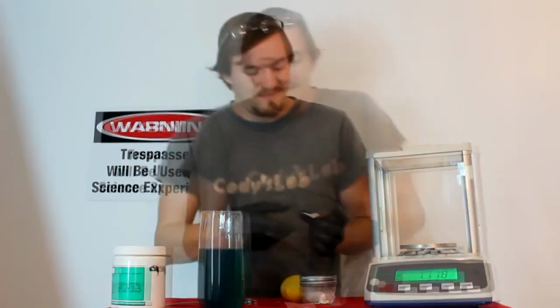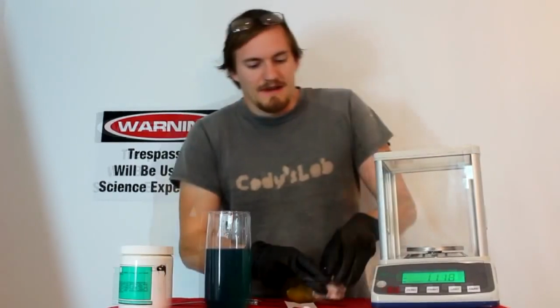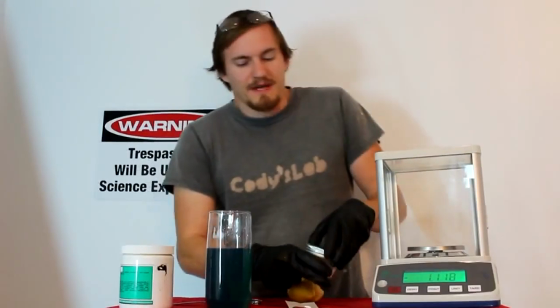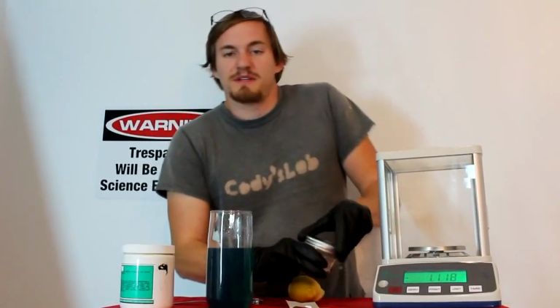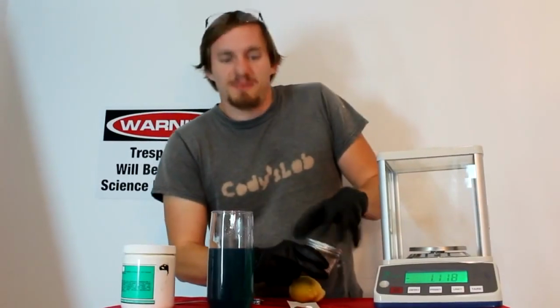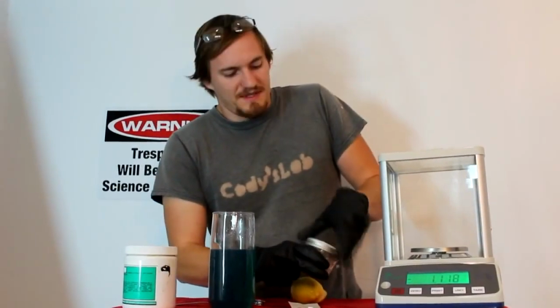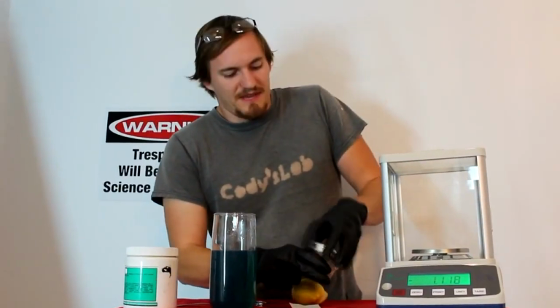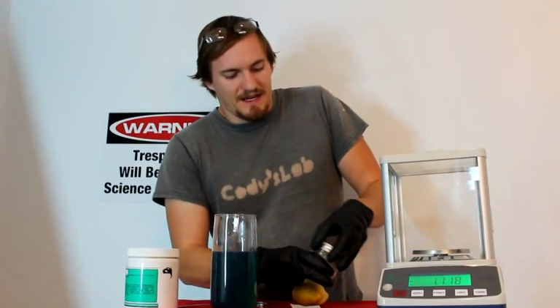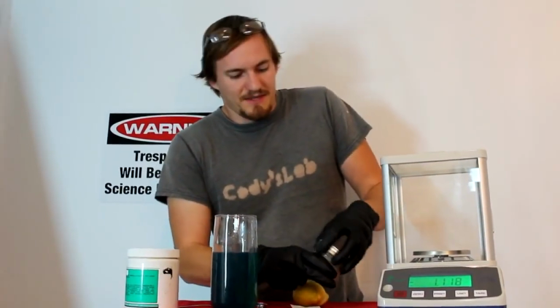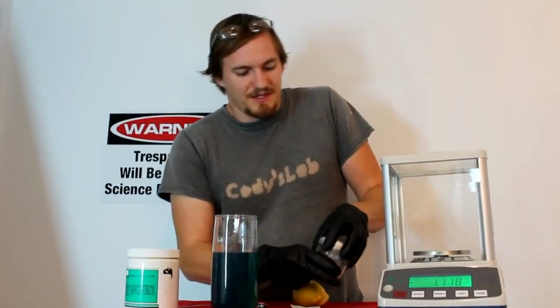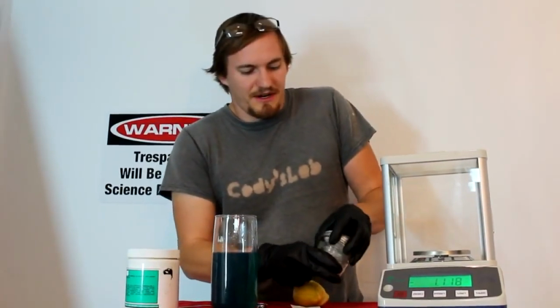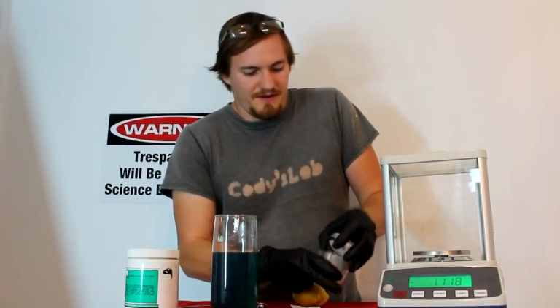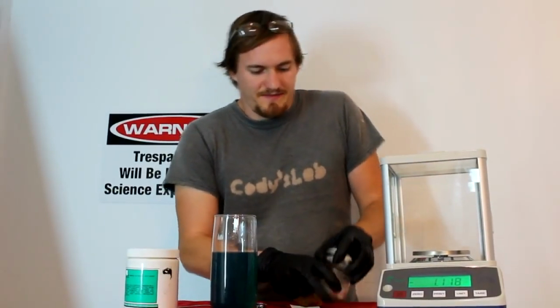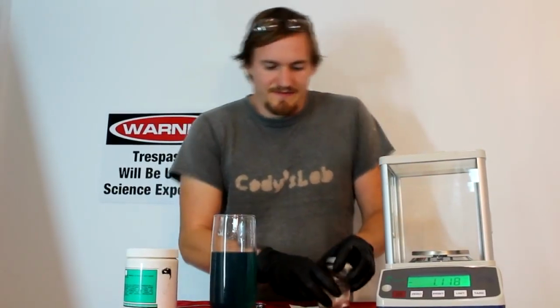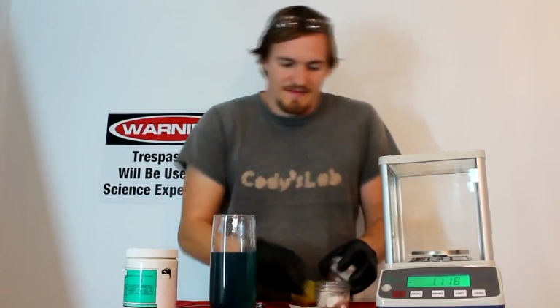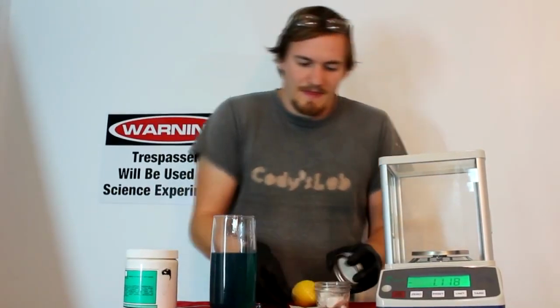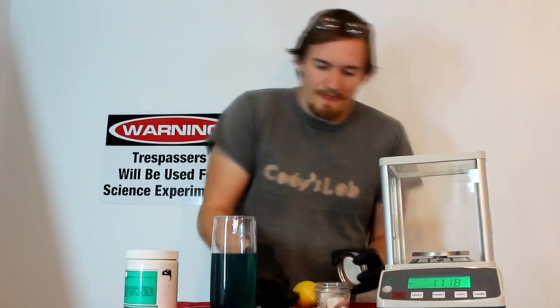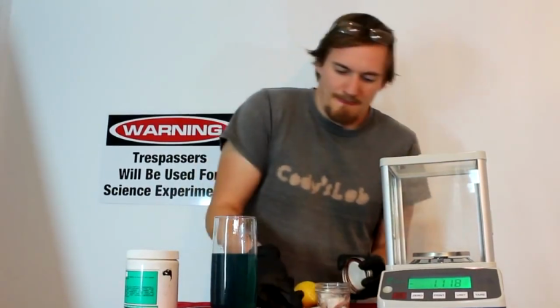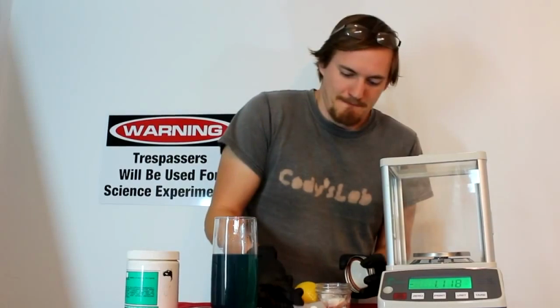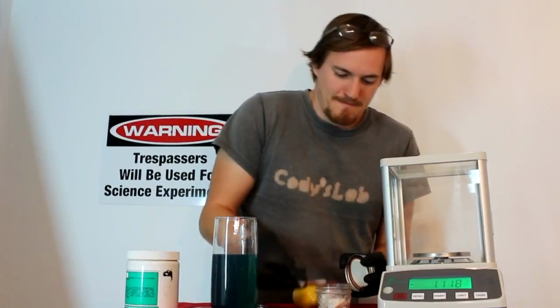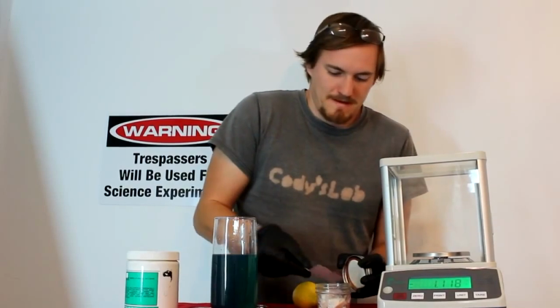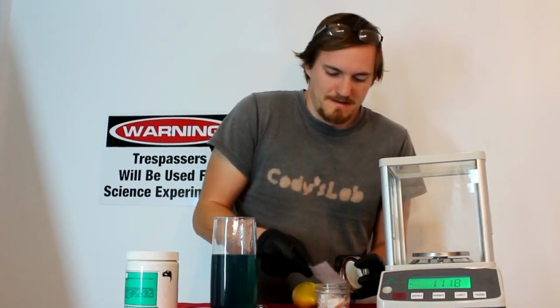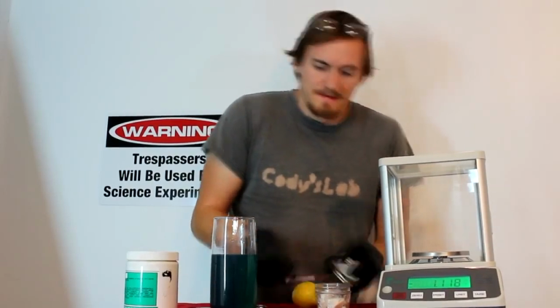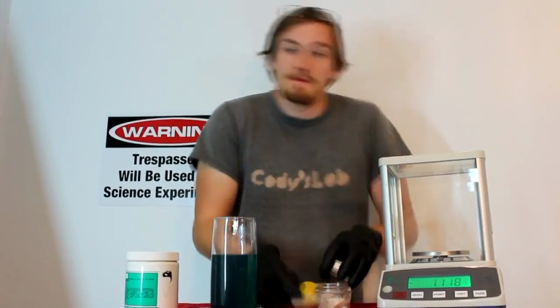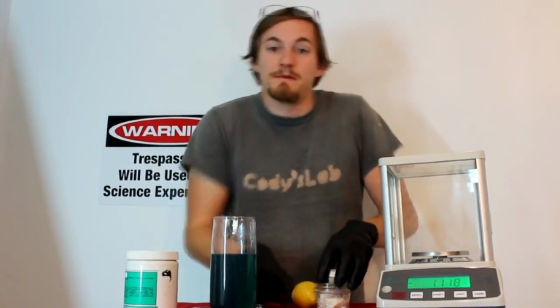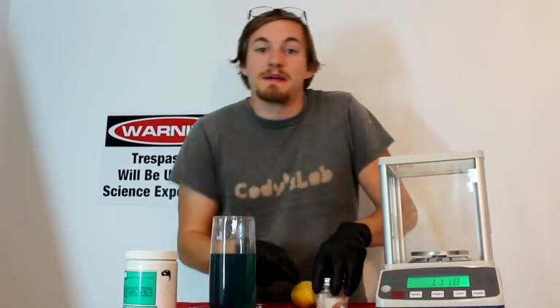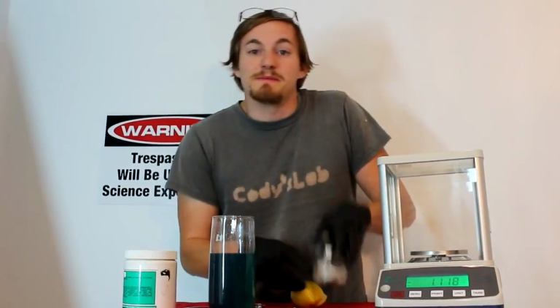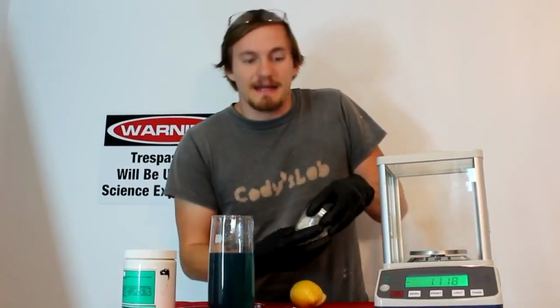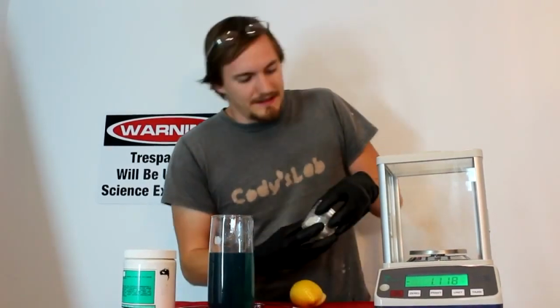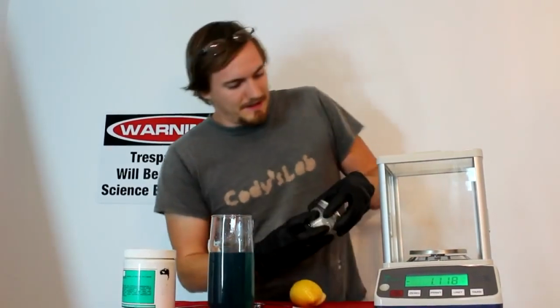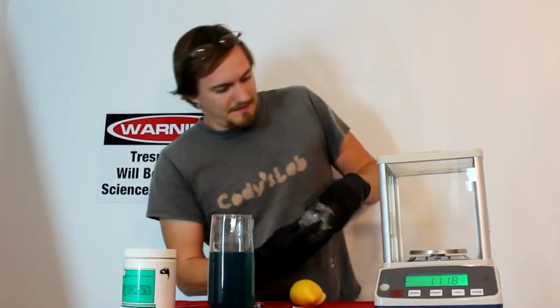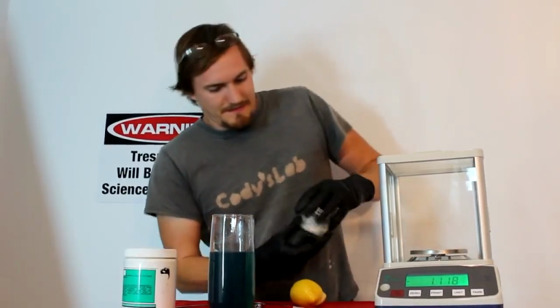I'm actually going to put this back in my jar here so nobody comes by and eats it.